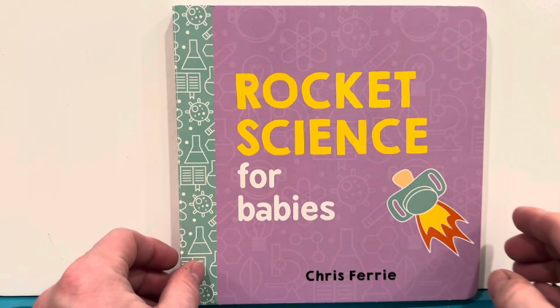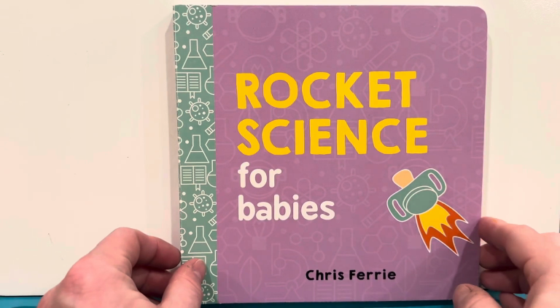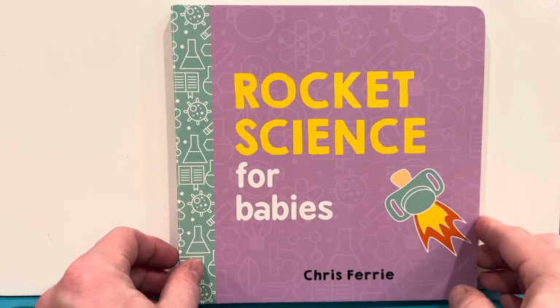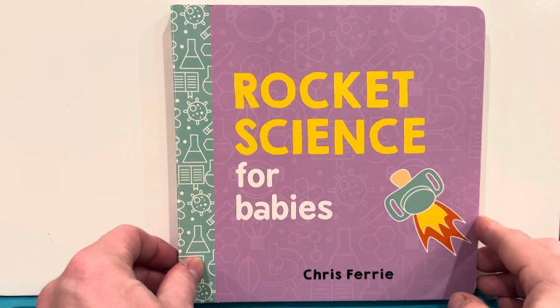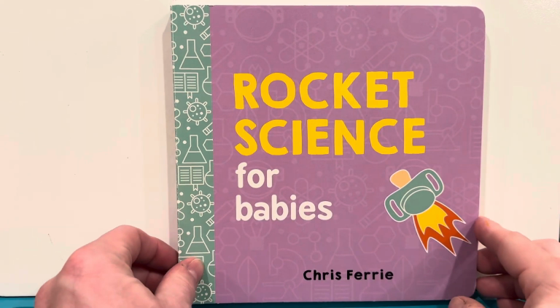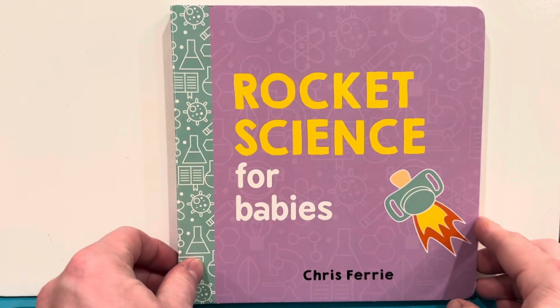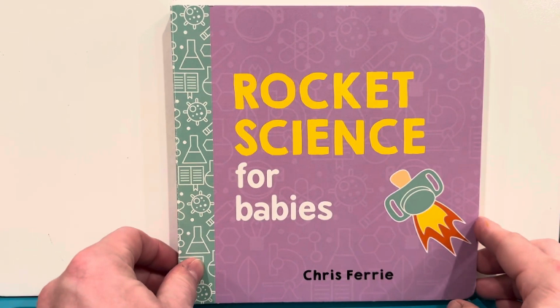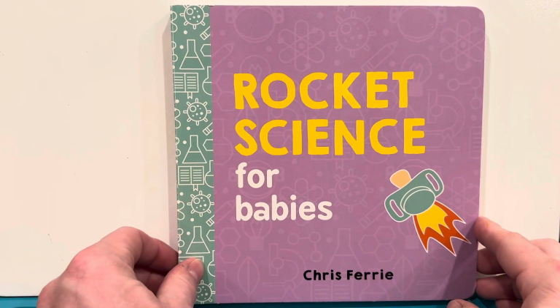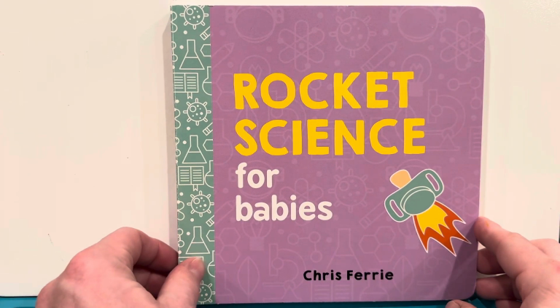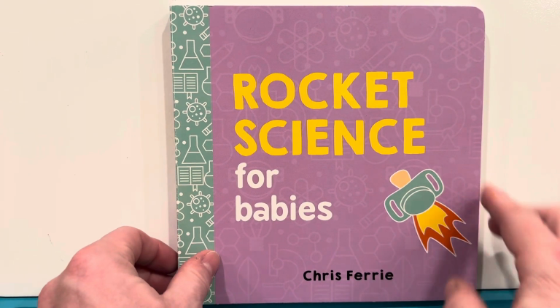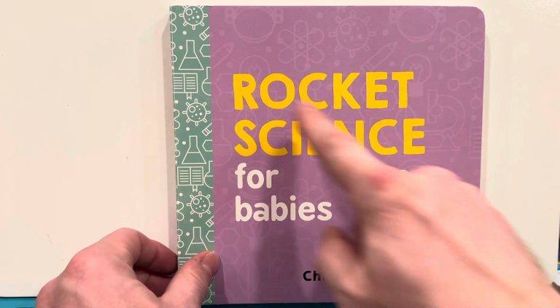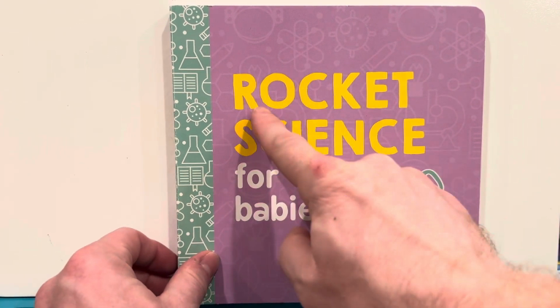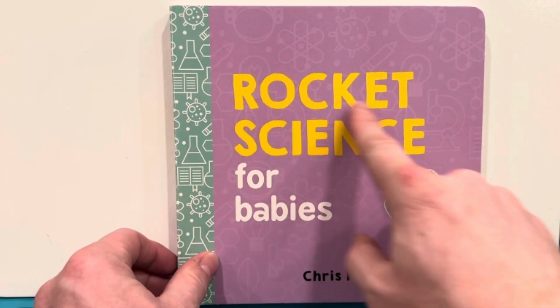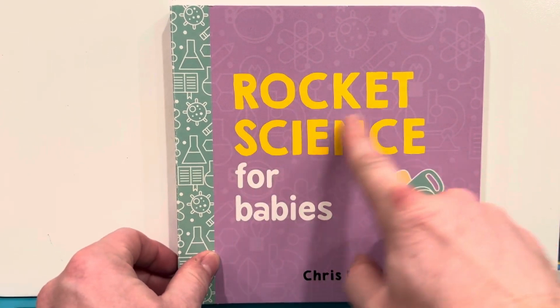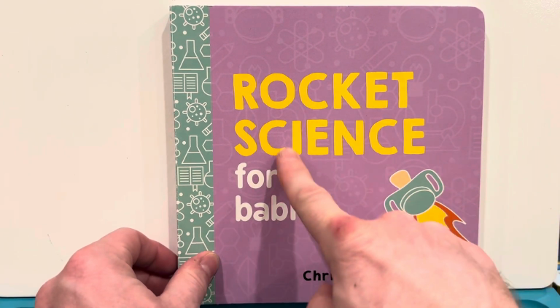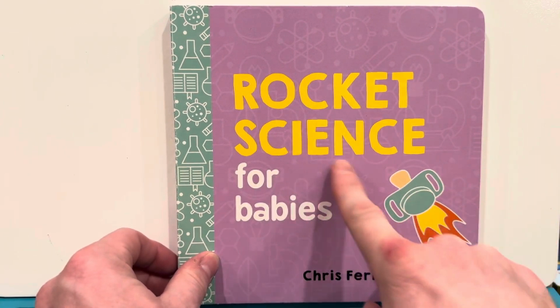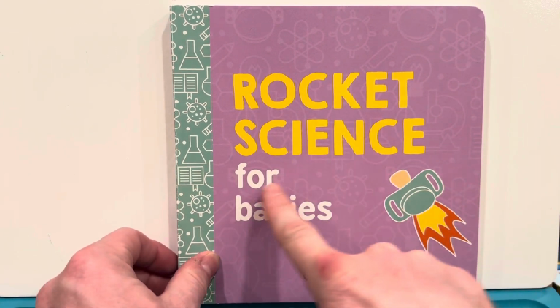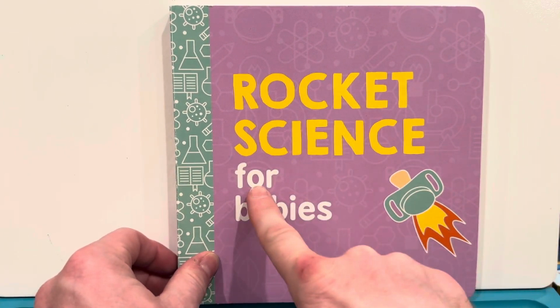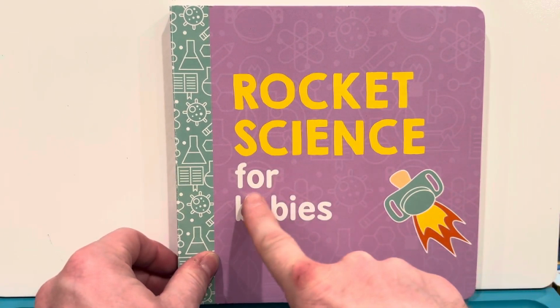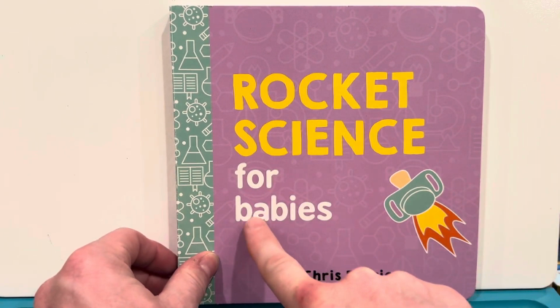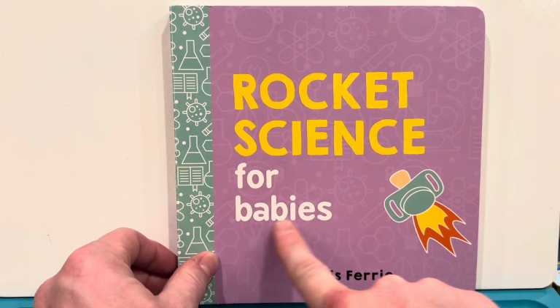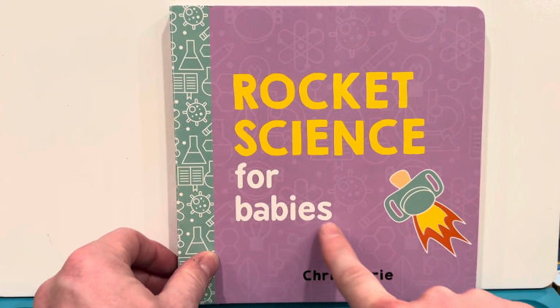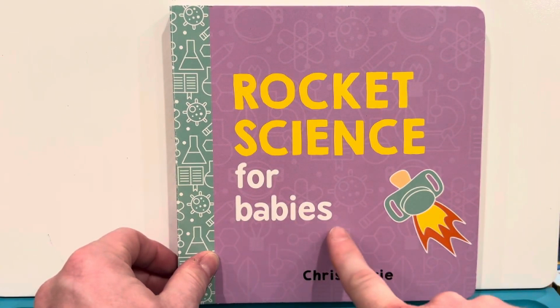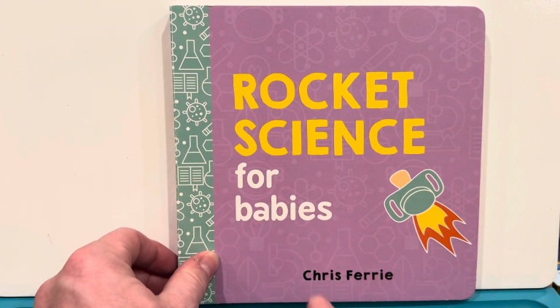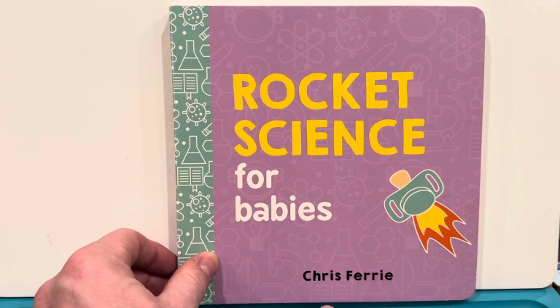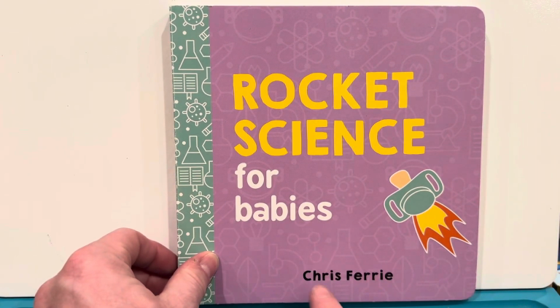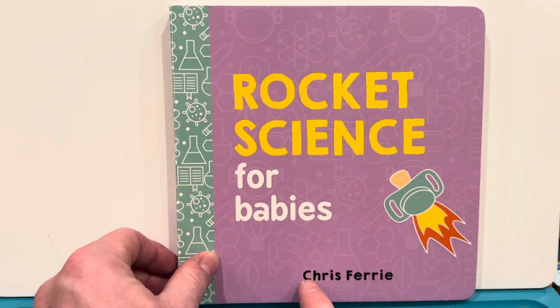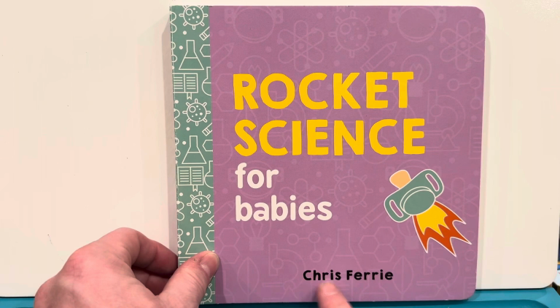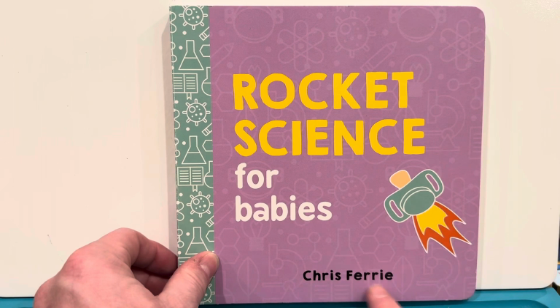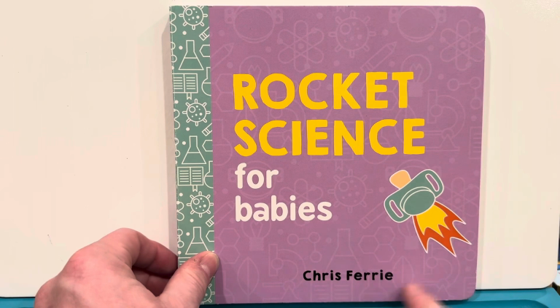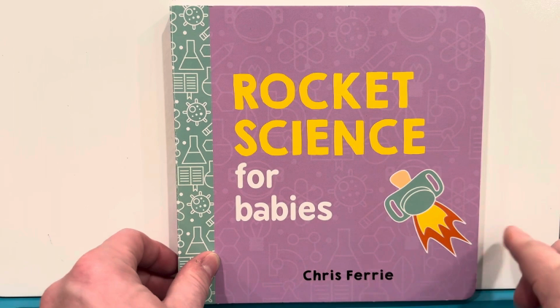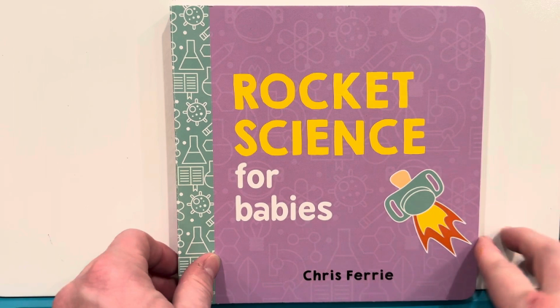Hello, everyone. Today we're going to be reading Rocket Science for Babies by Chris Ferrie.